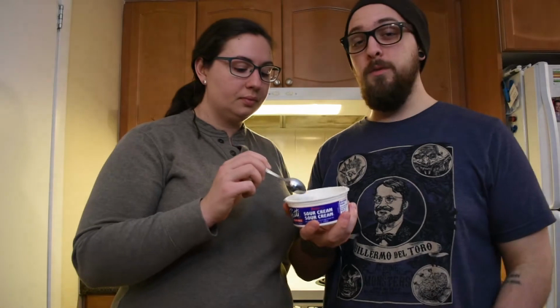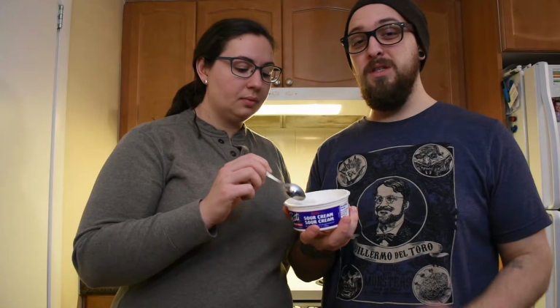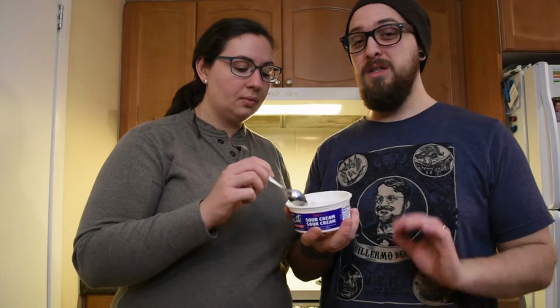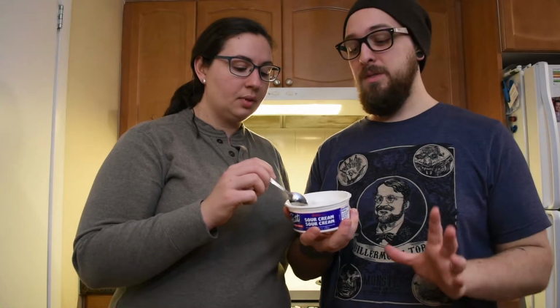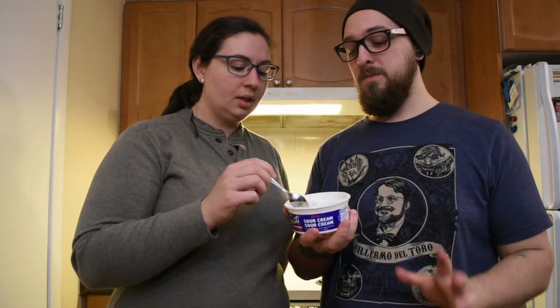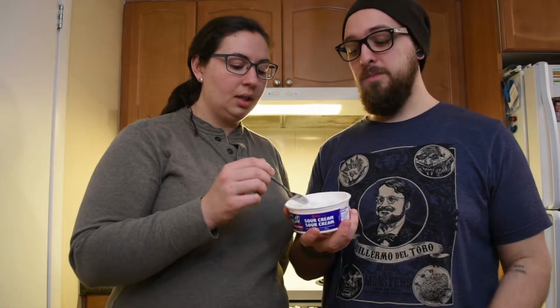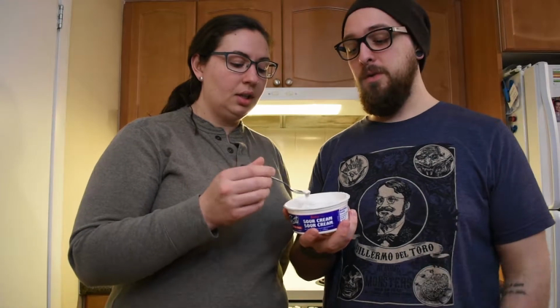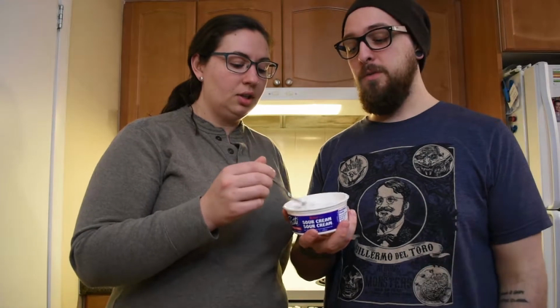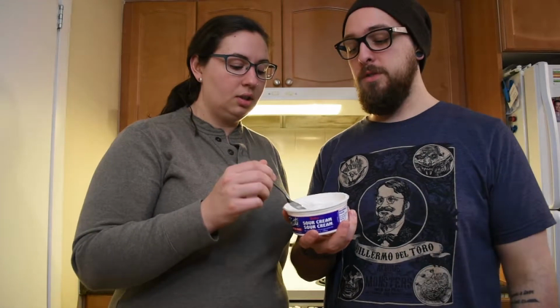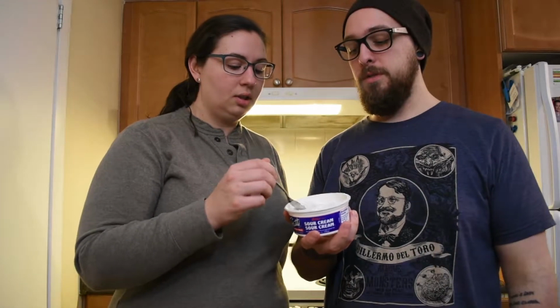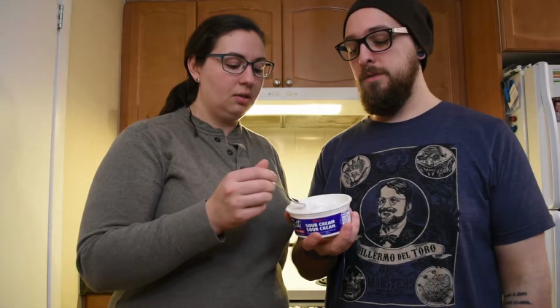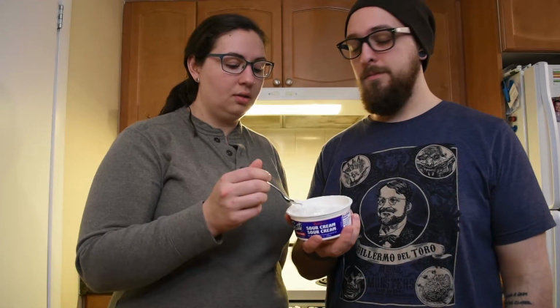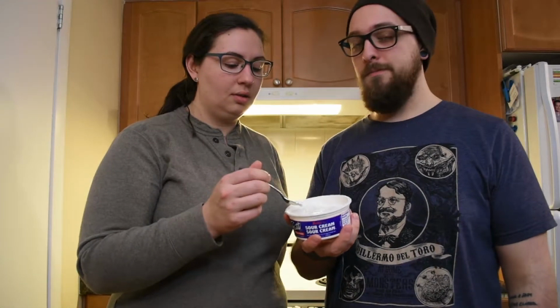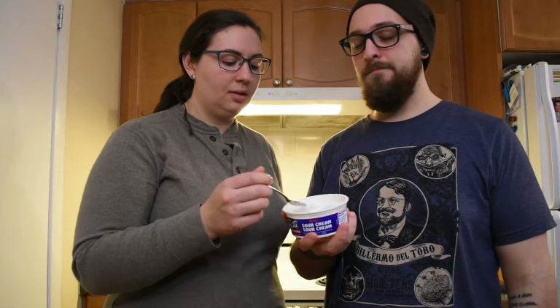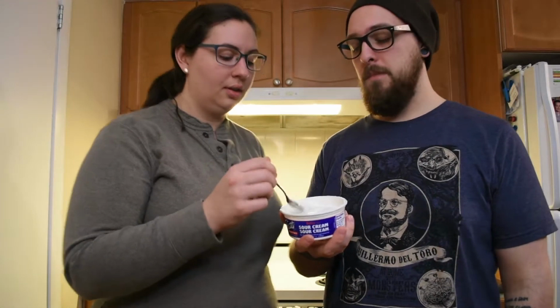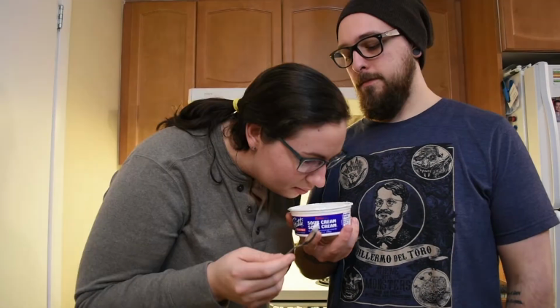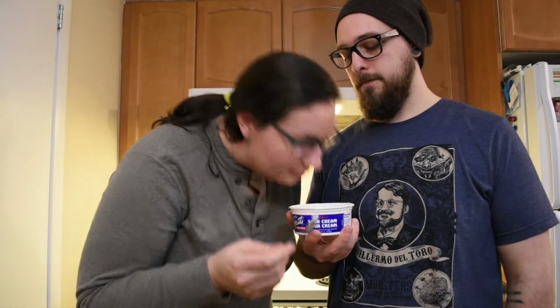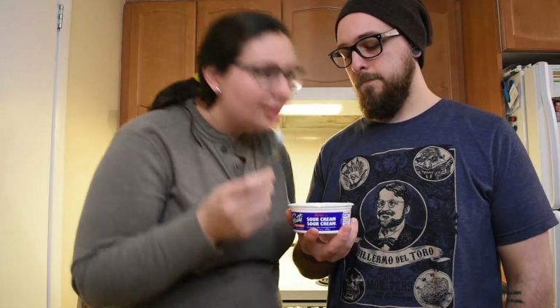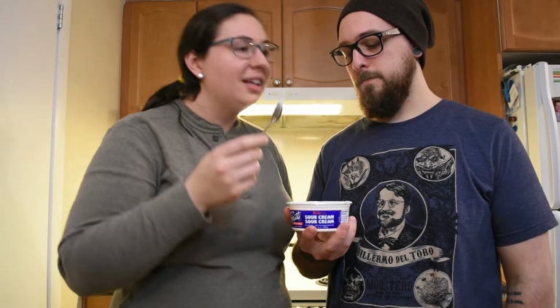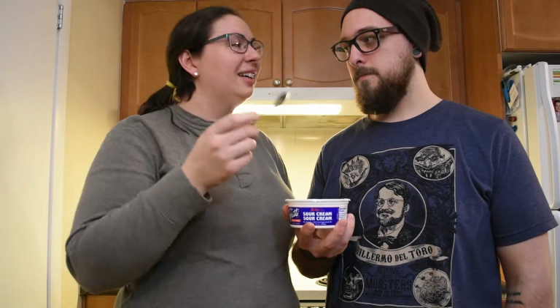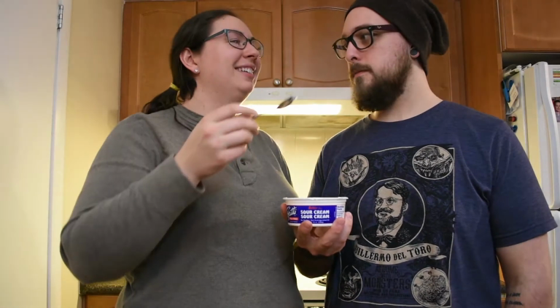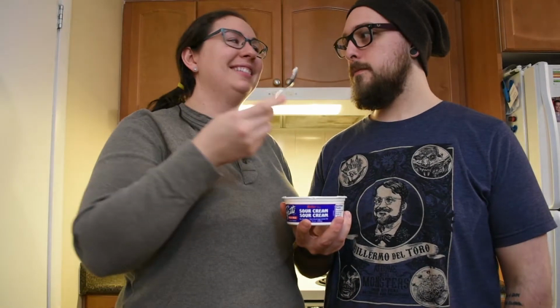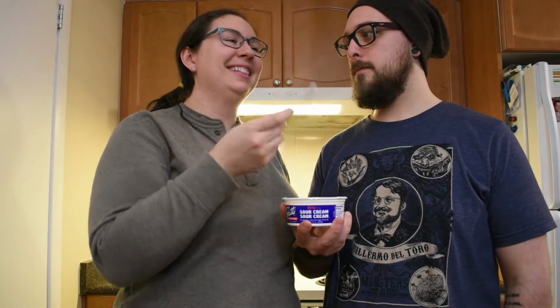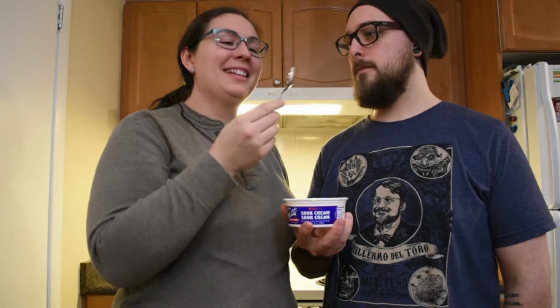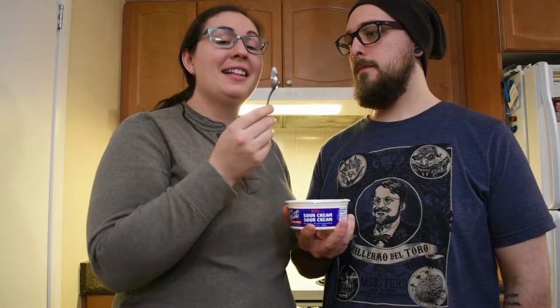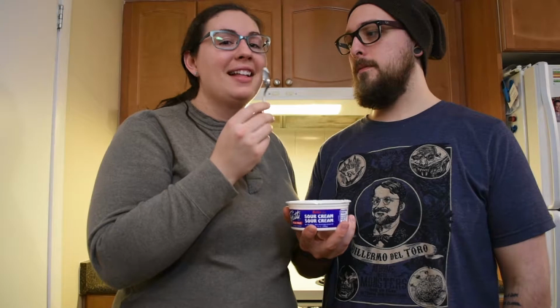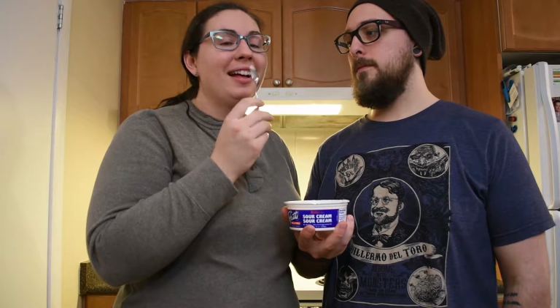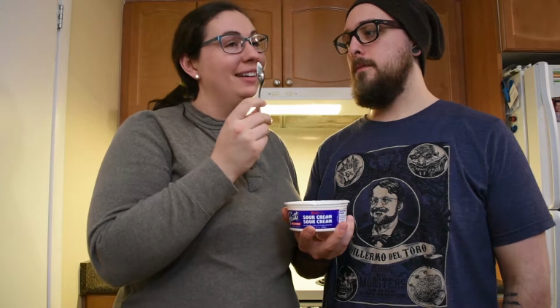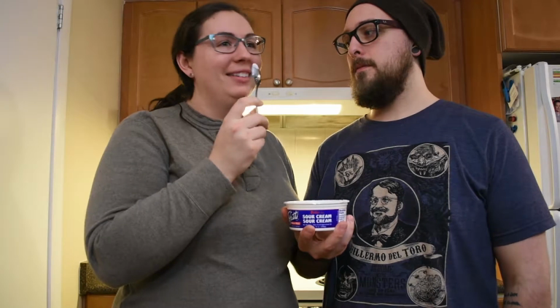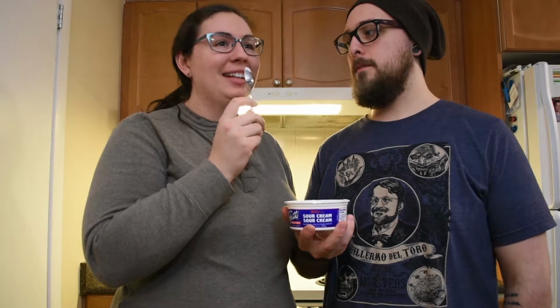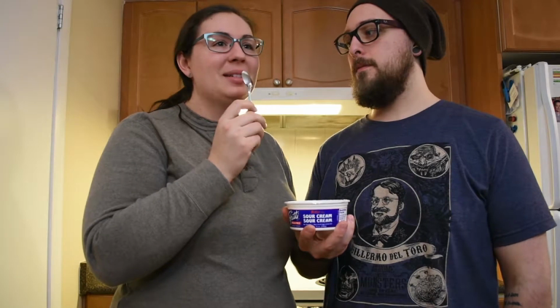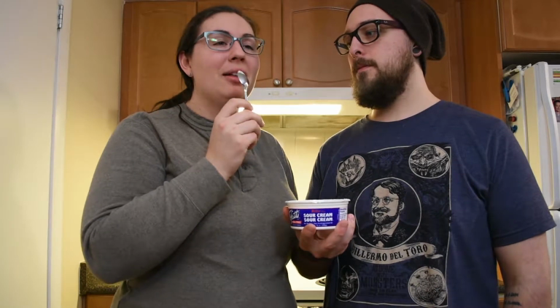We're just going to try it pure... I don't like that smell.